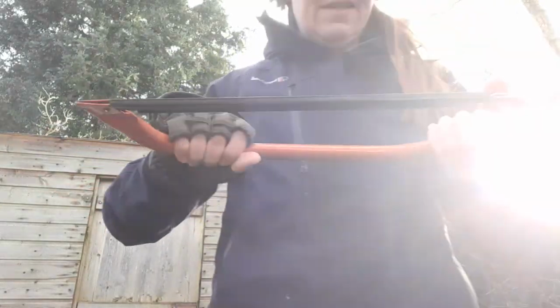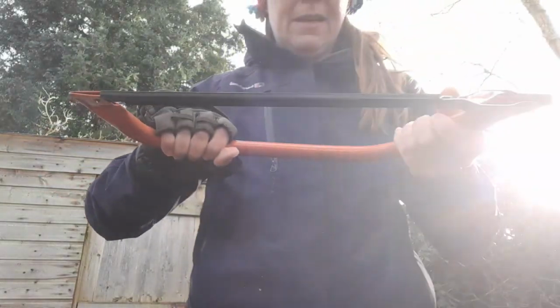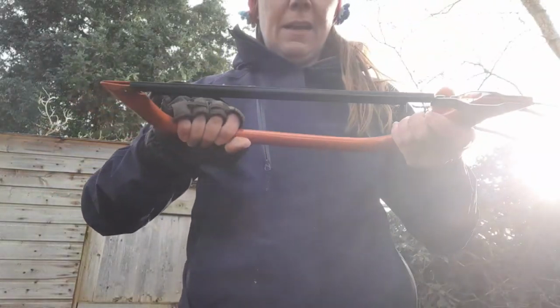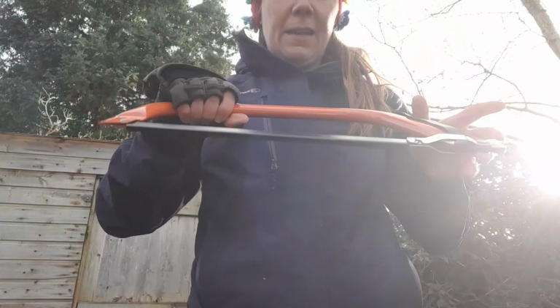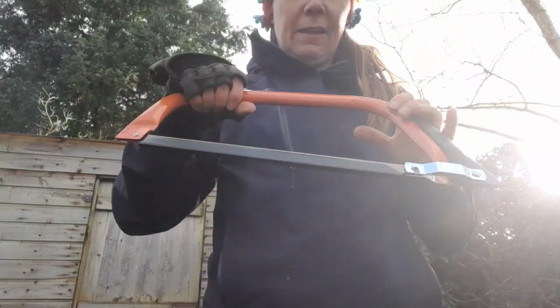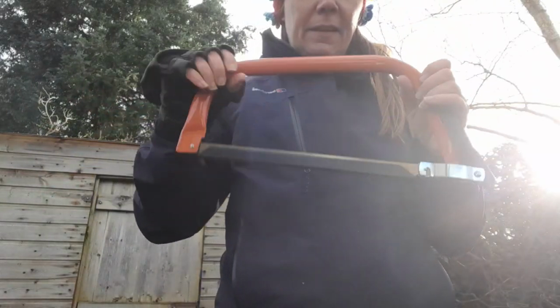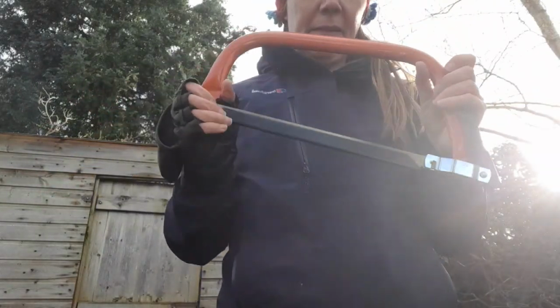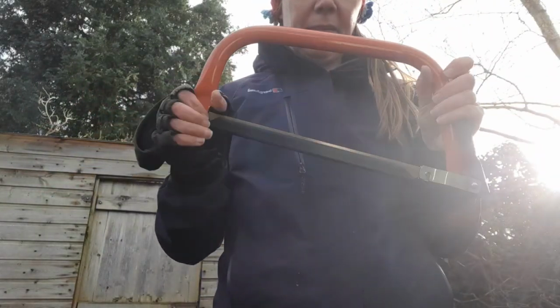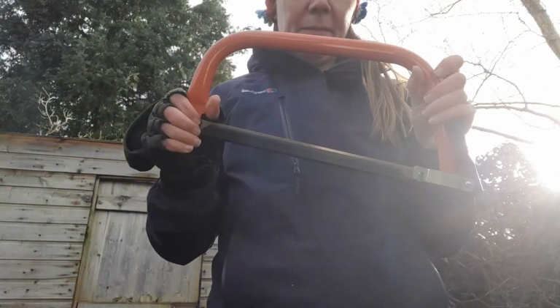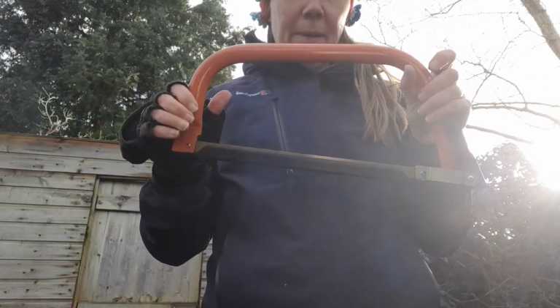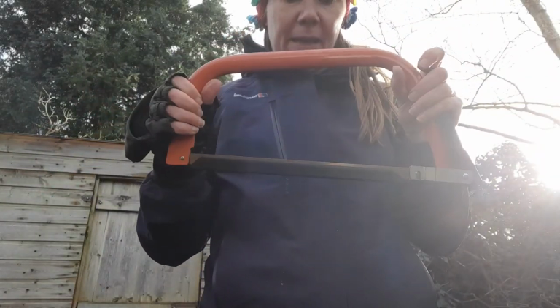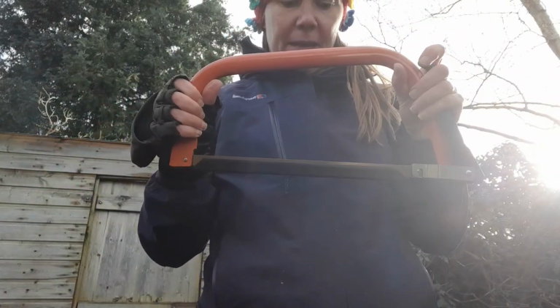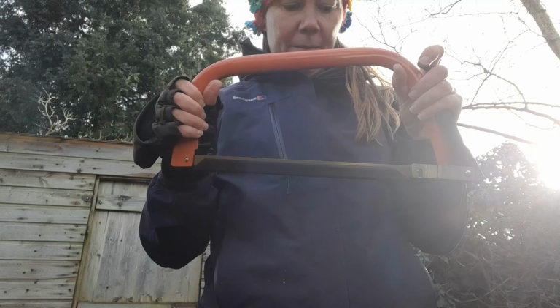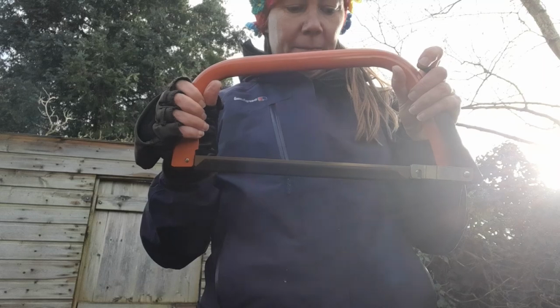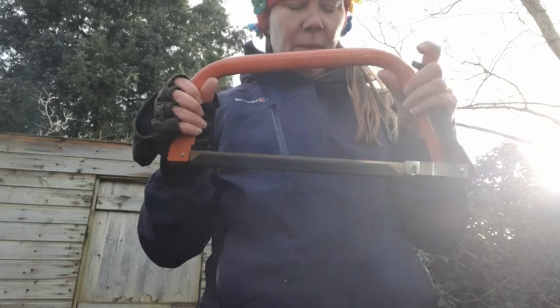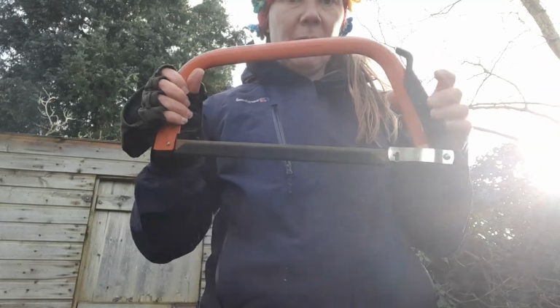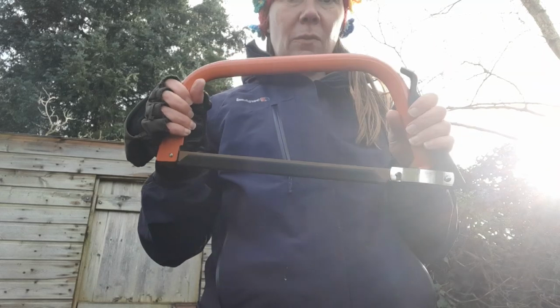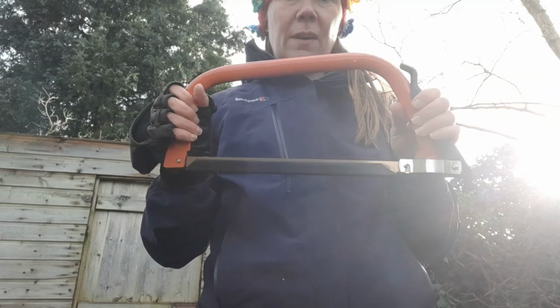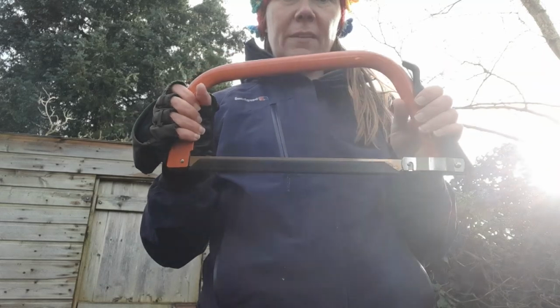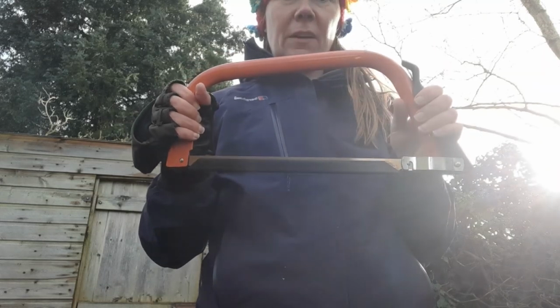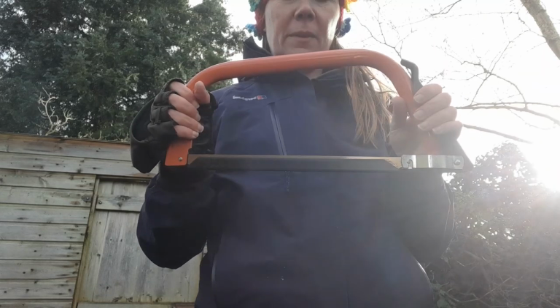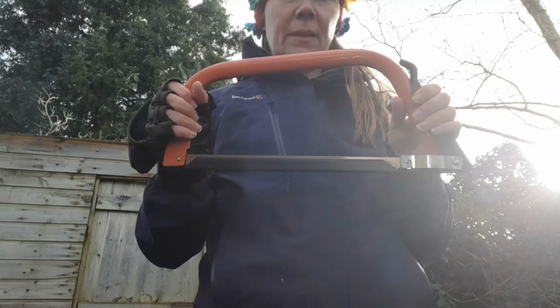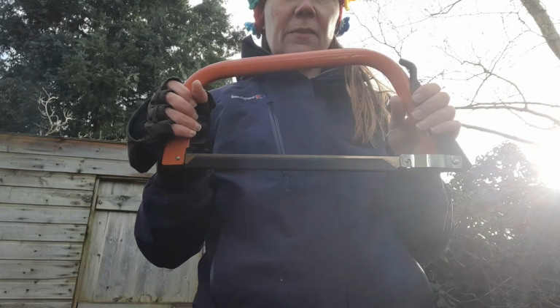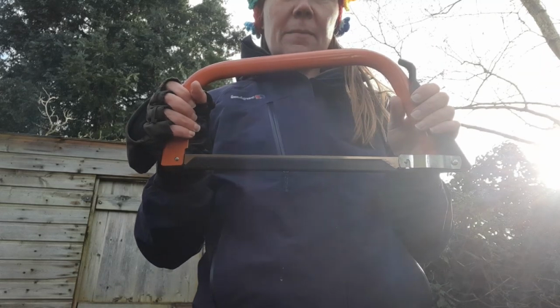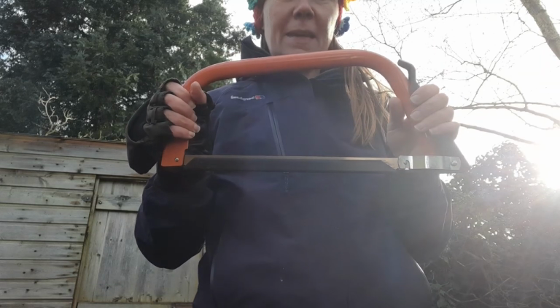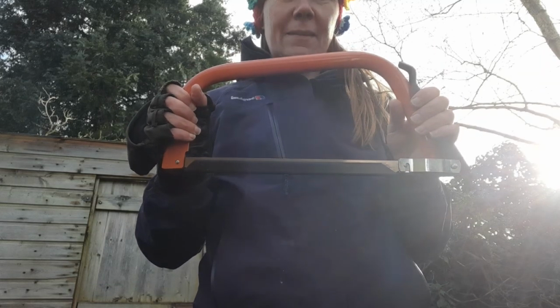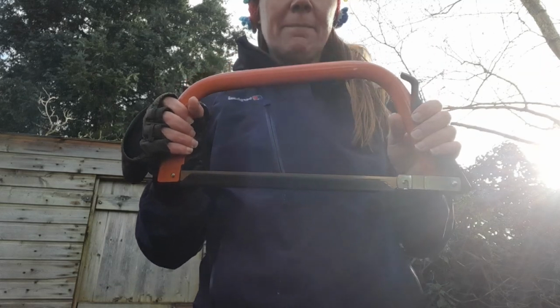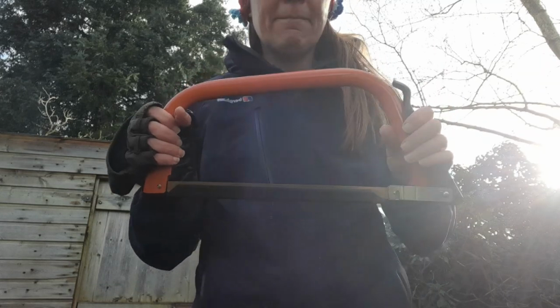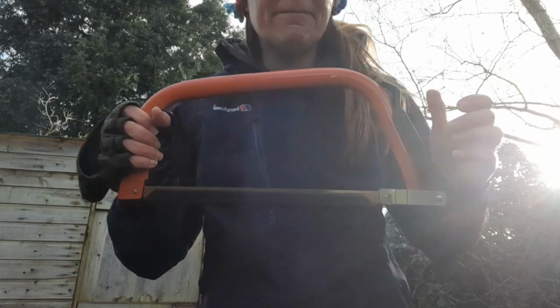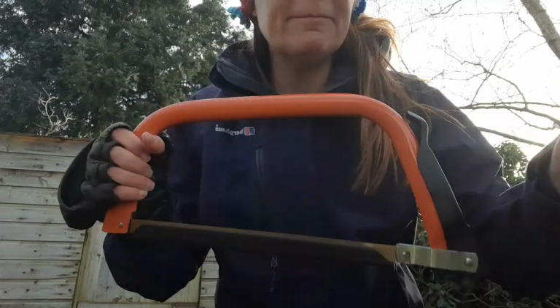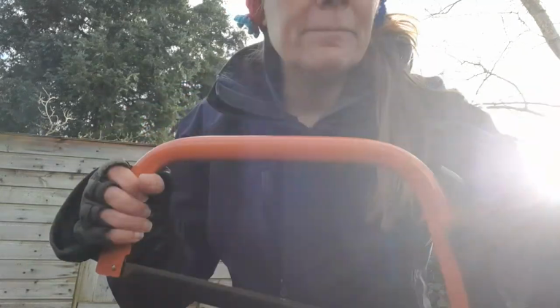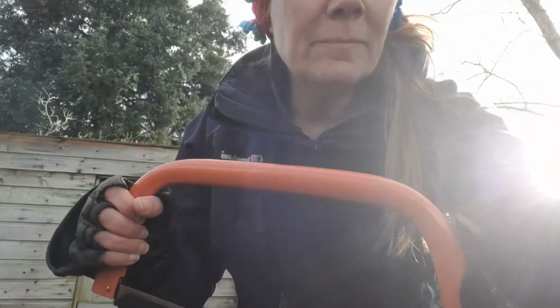And that's us back in, all ready to go with a nice new blade.